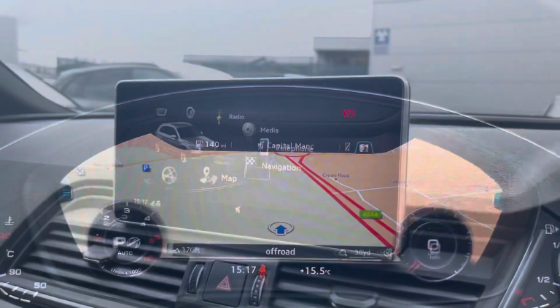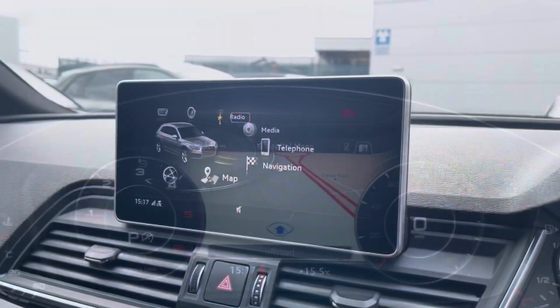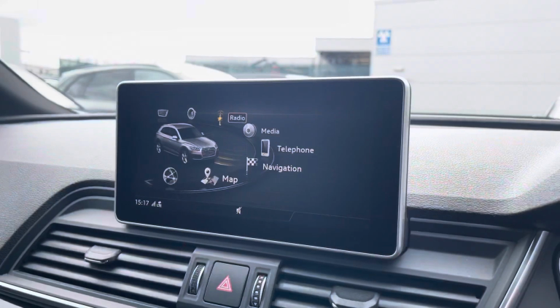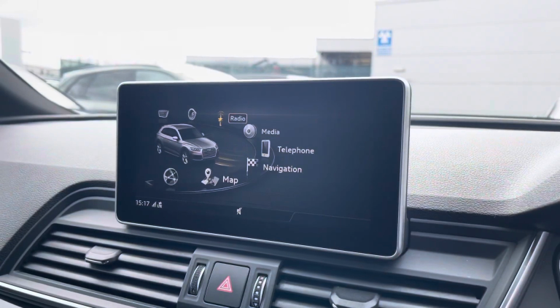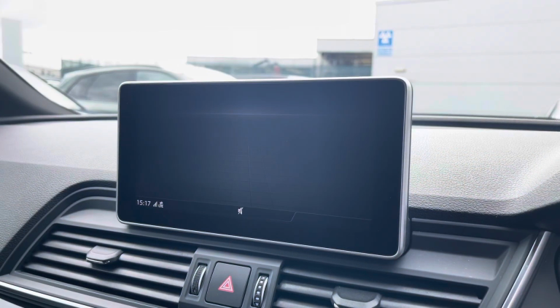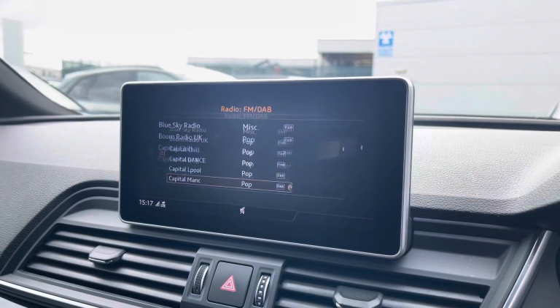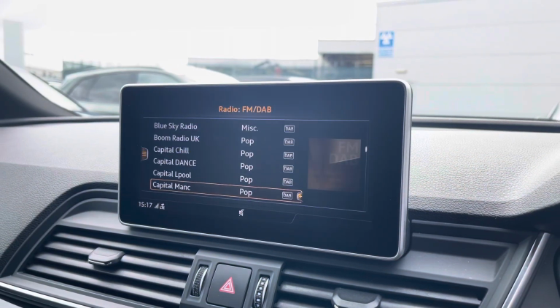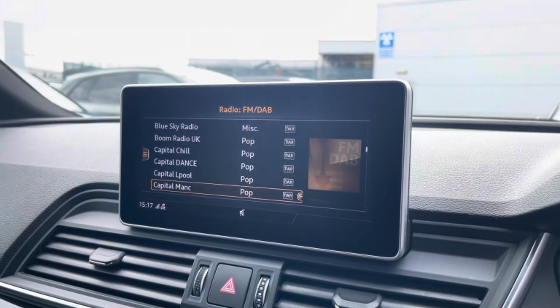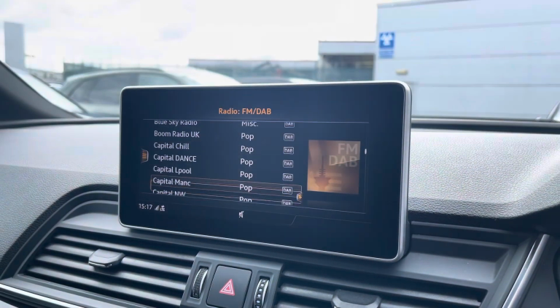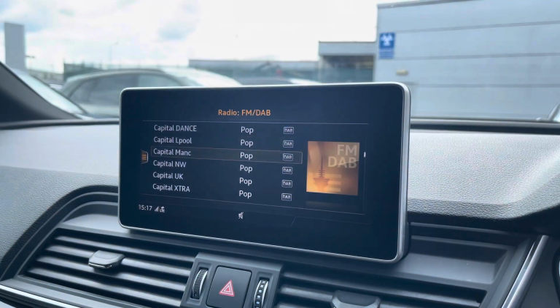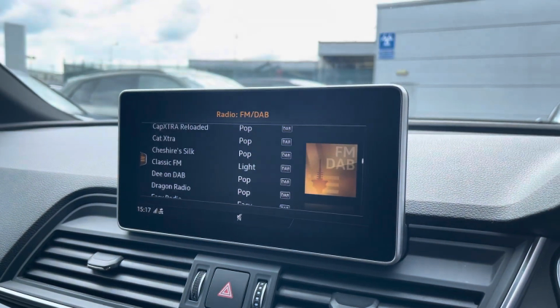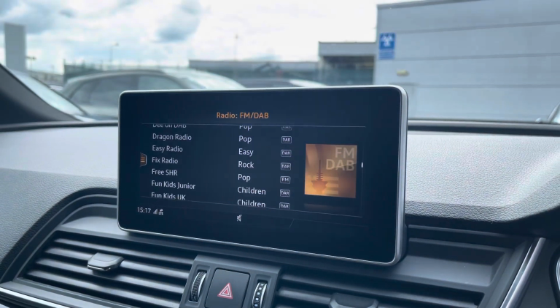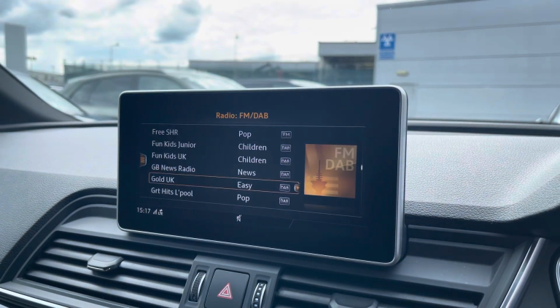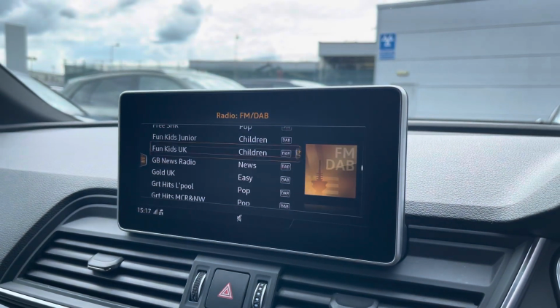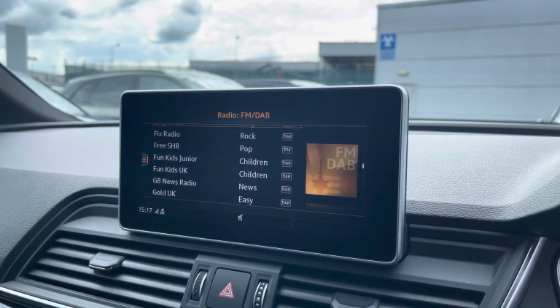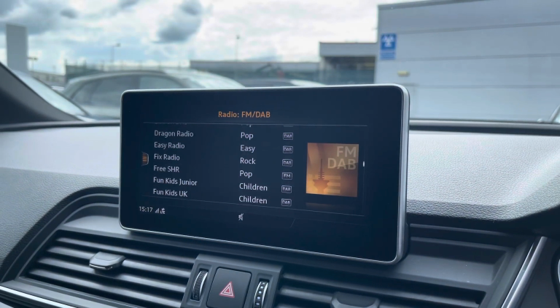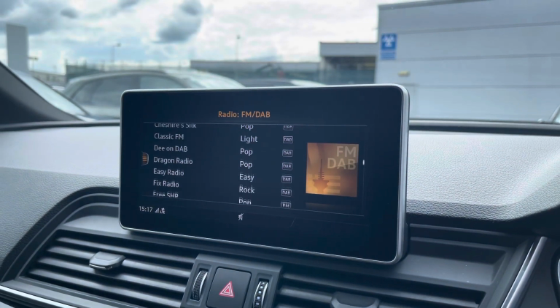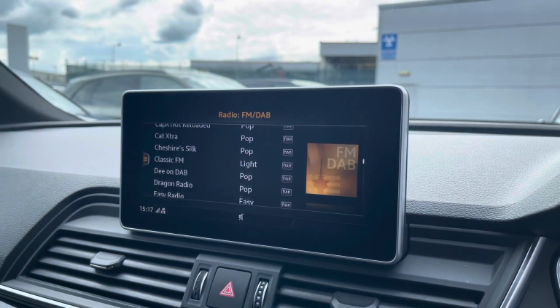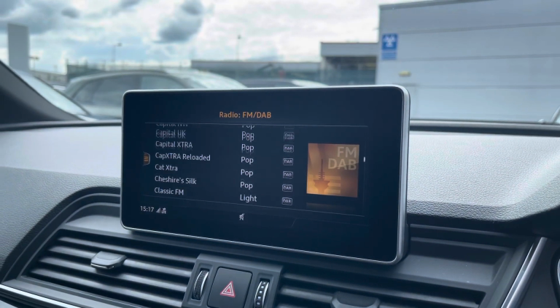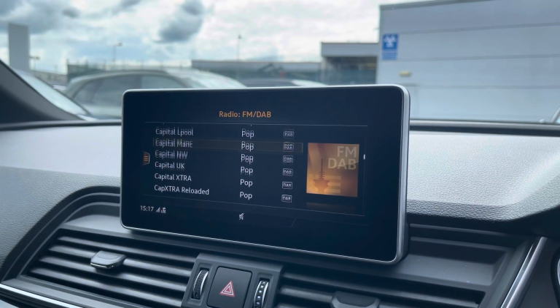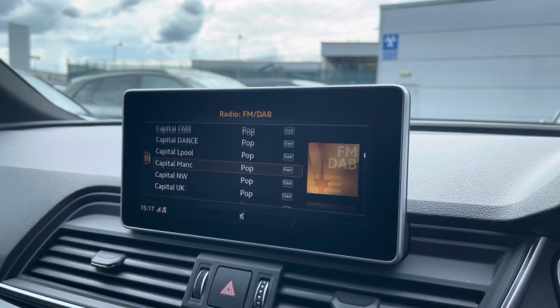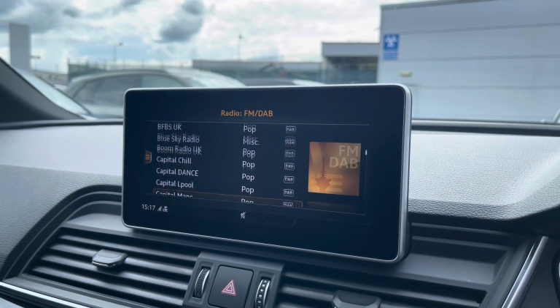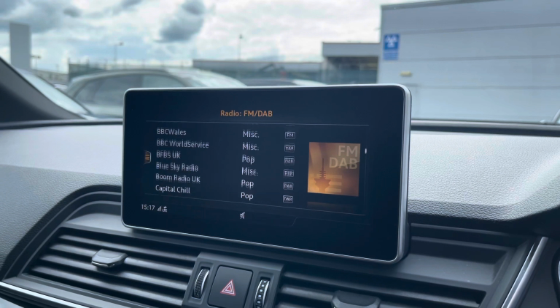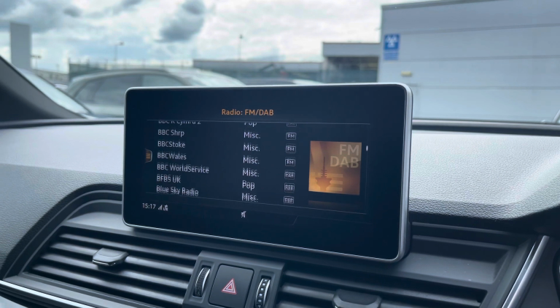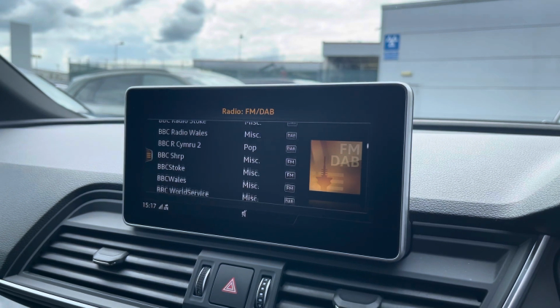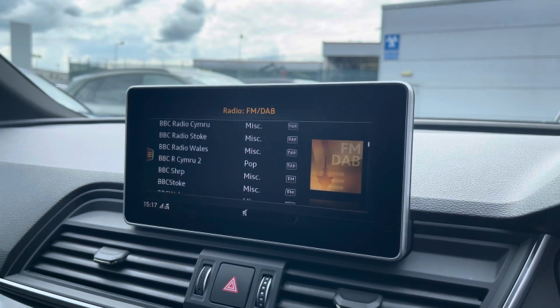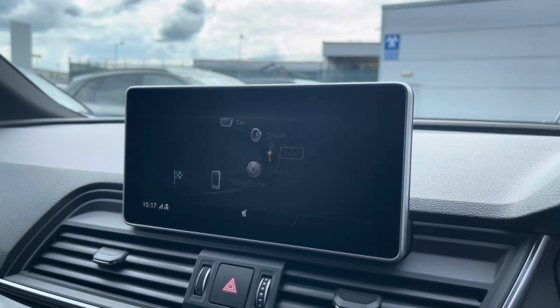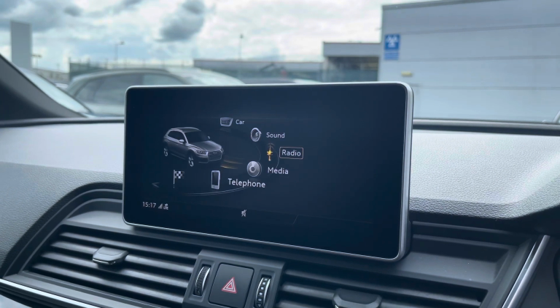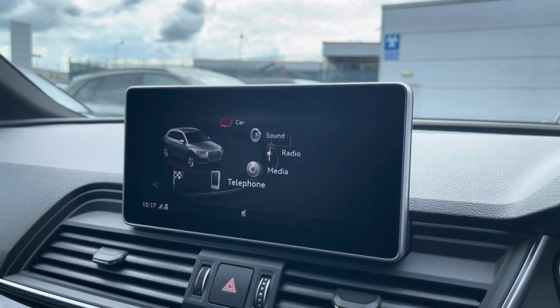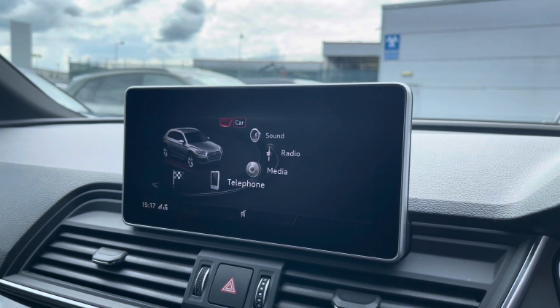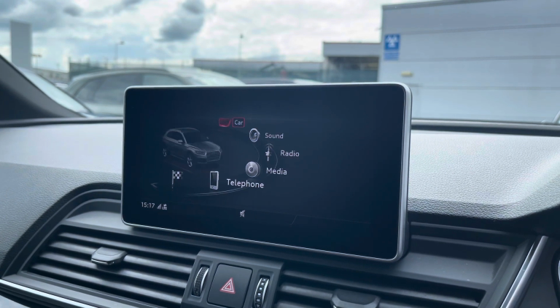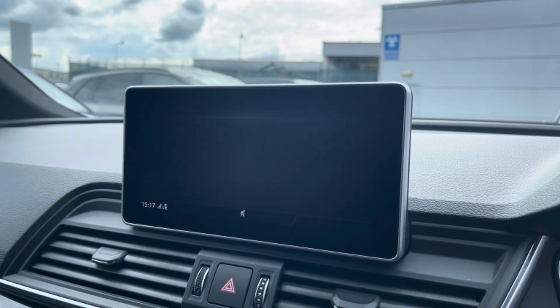Over to the multimedia interface — this is fitted with DAB and FM radio stations, which provides you with a large variety of stations suitable for all passengers.